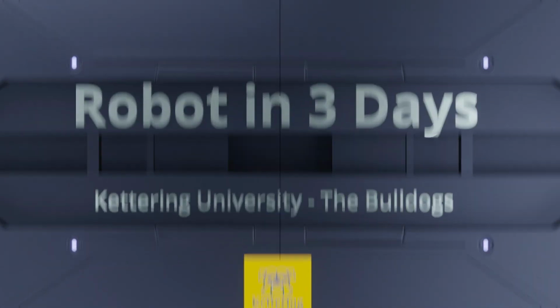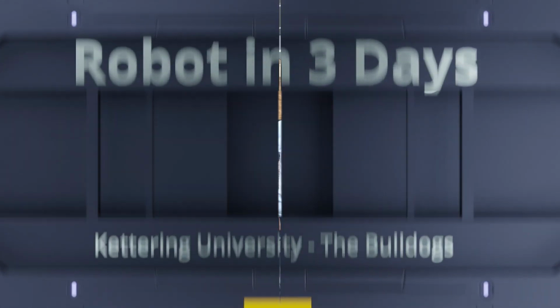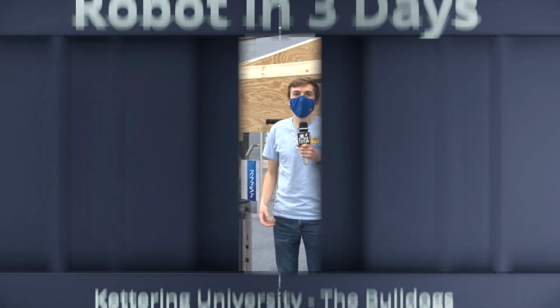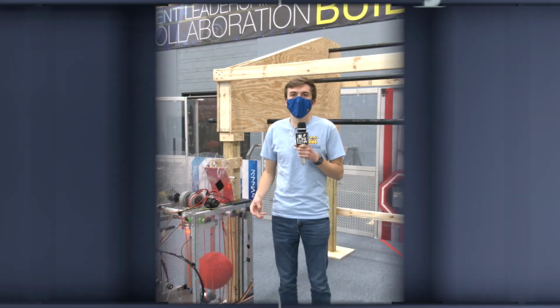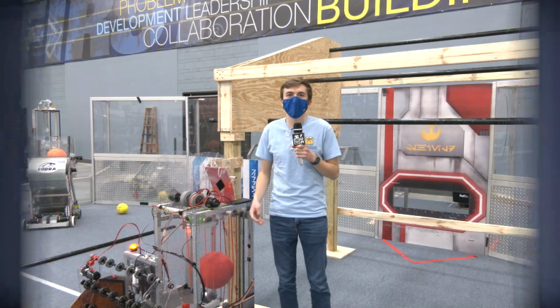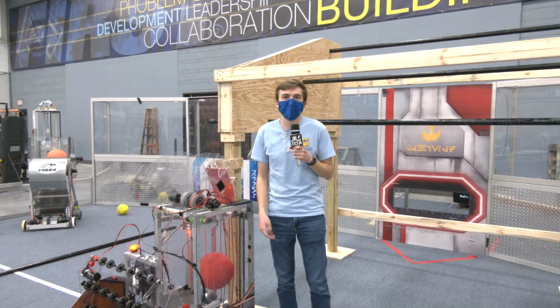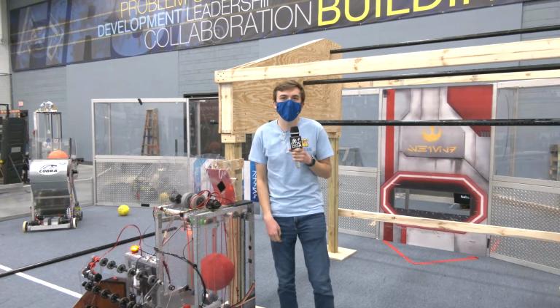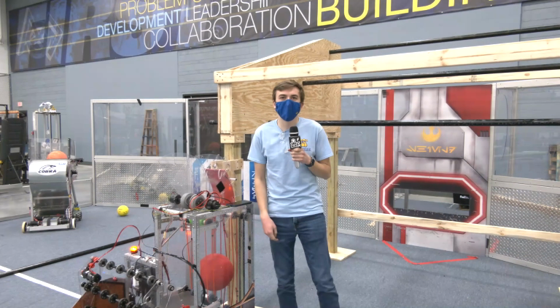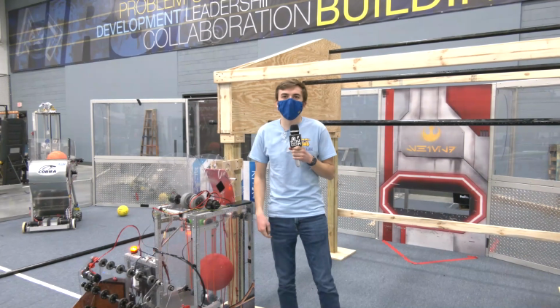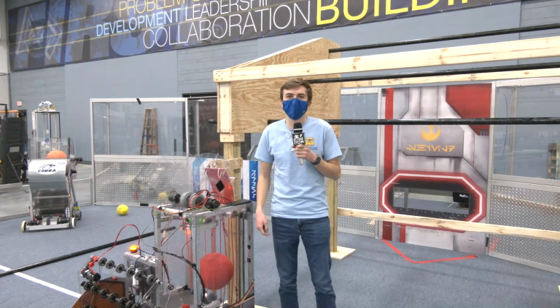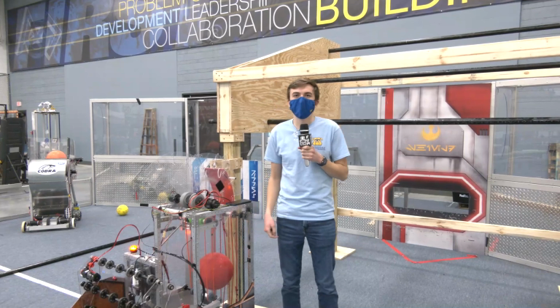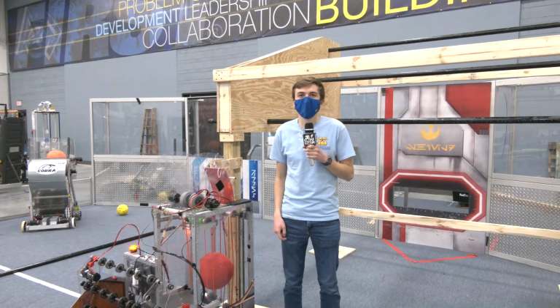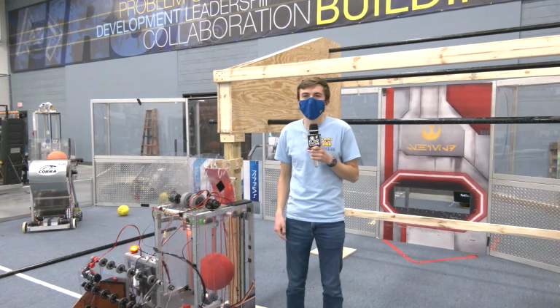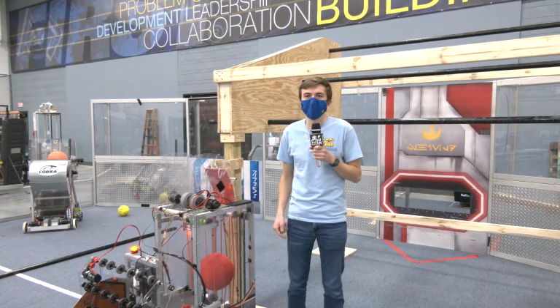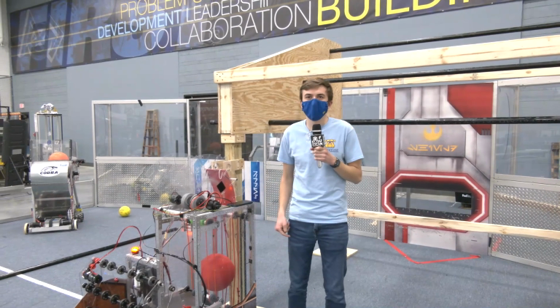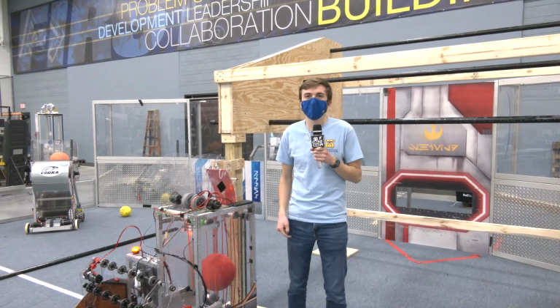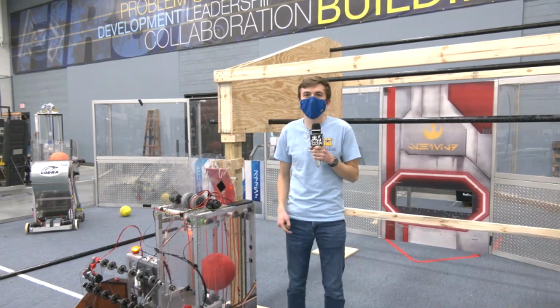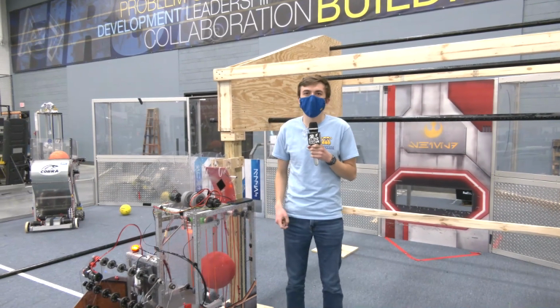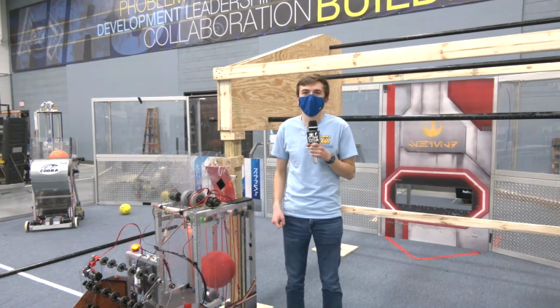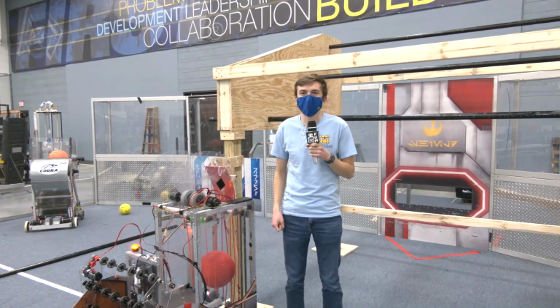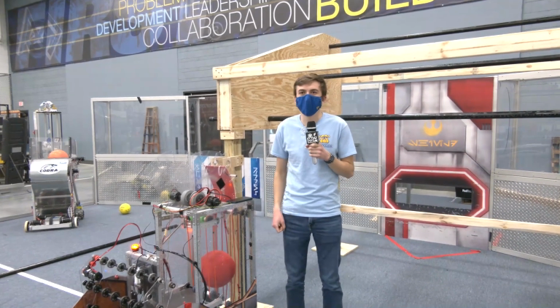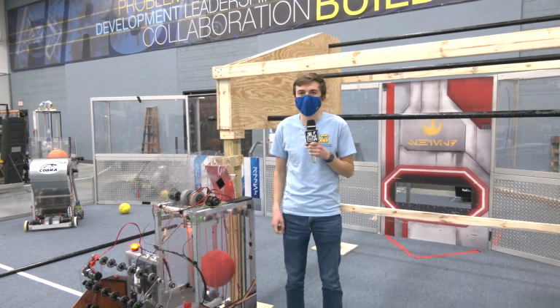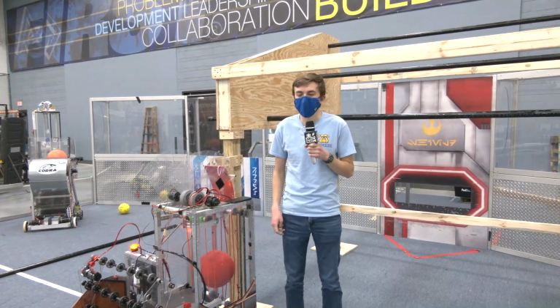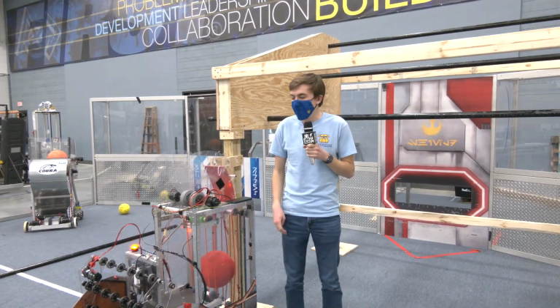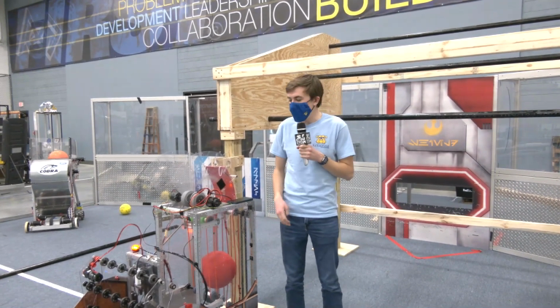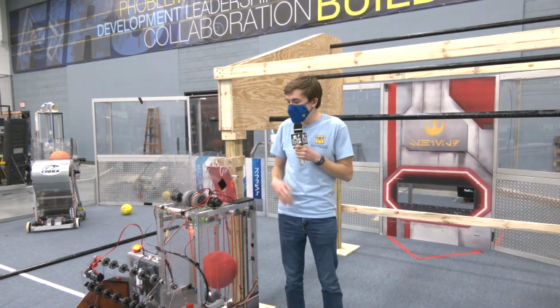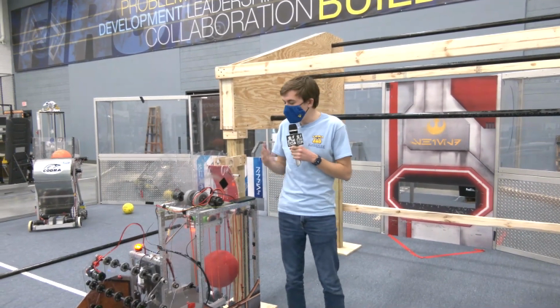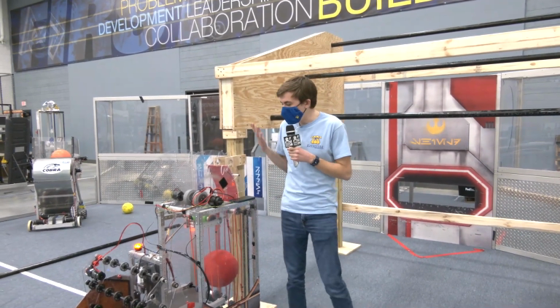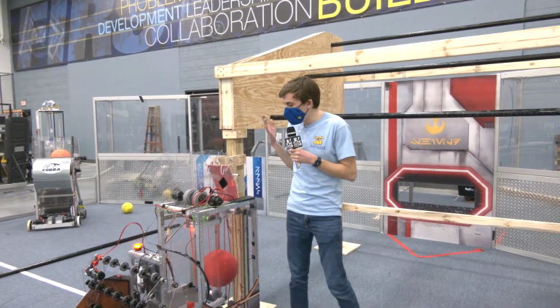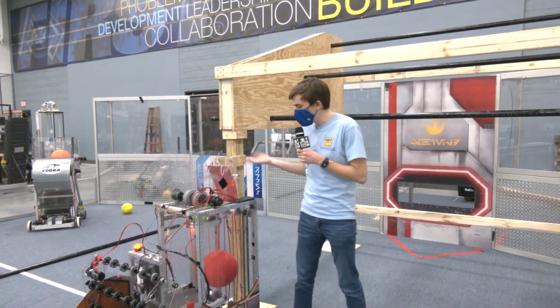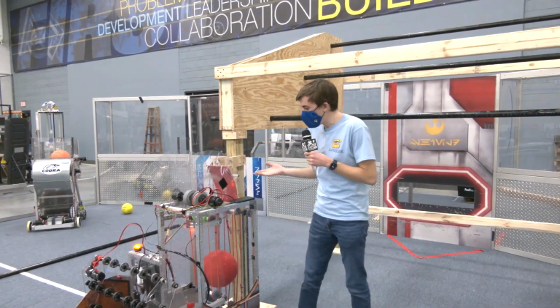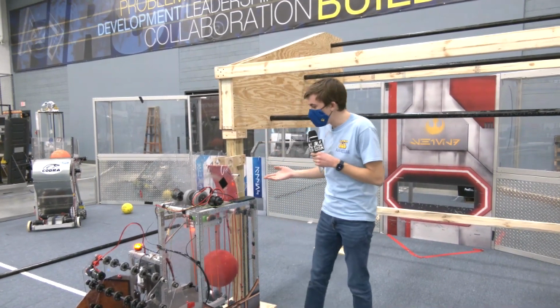Hey, my name is Ben and I'm with the Bulldogs Kettering RI3D team, and we're going to take a look at the shooter.